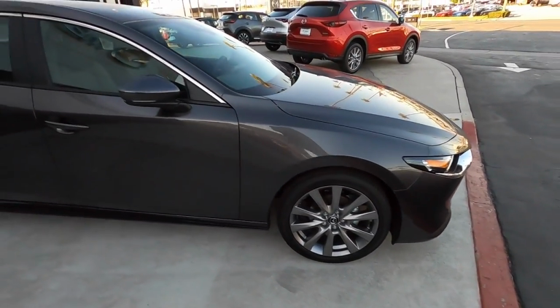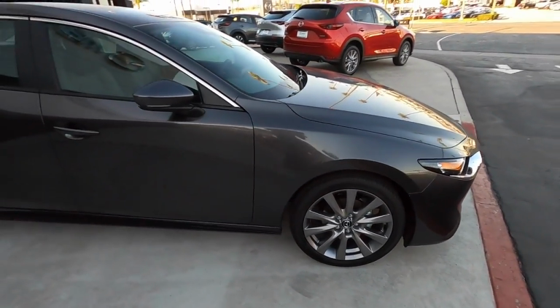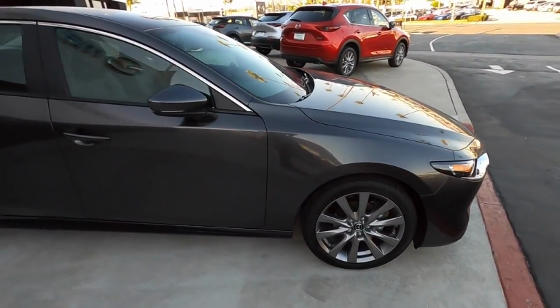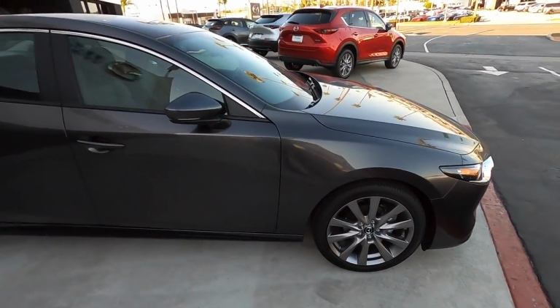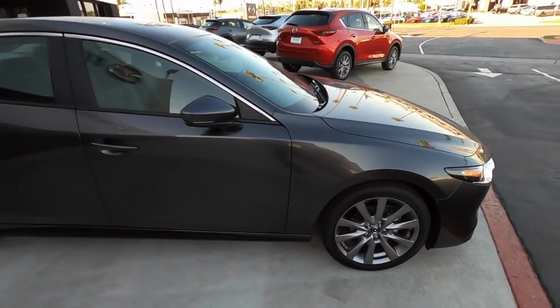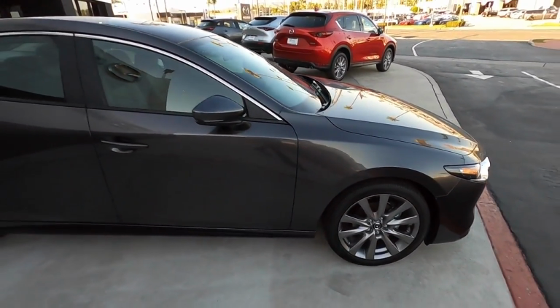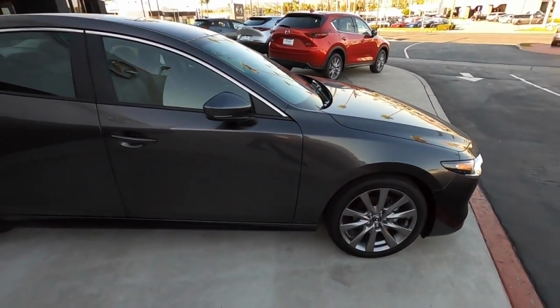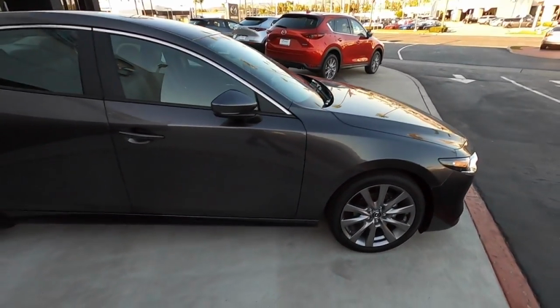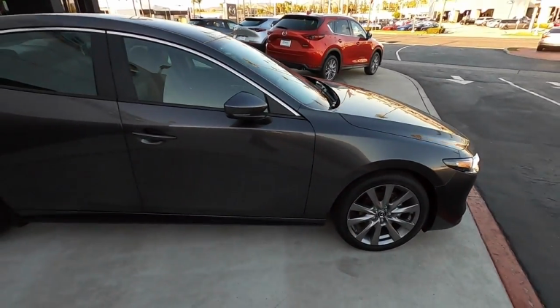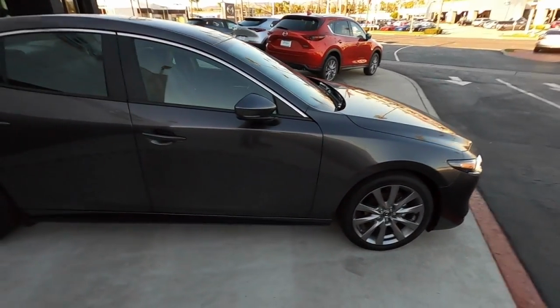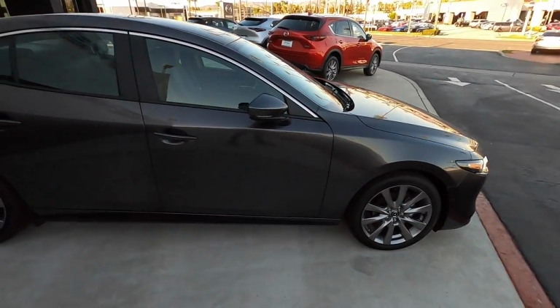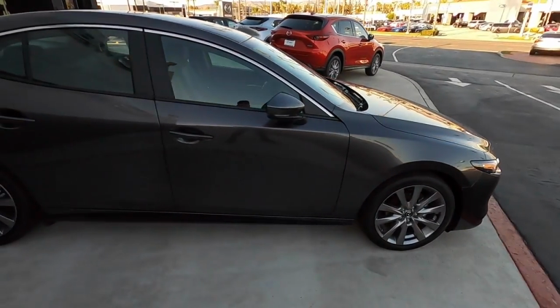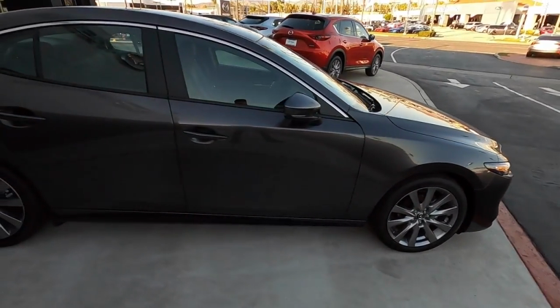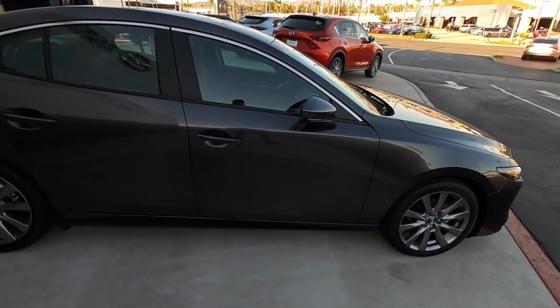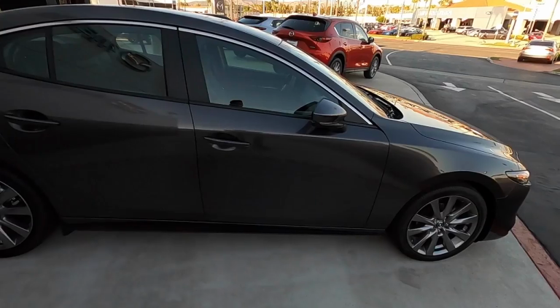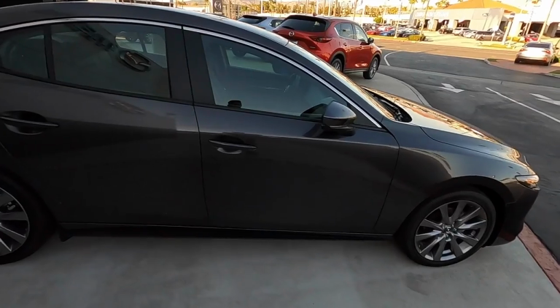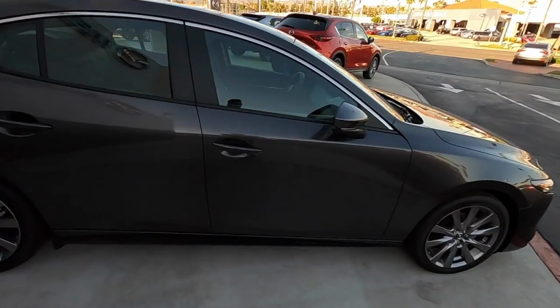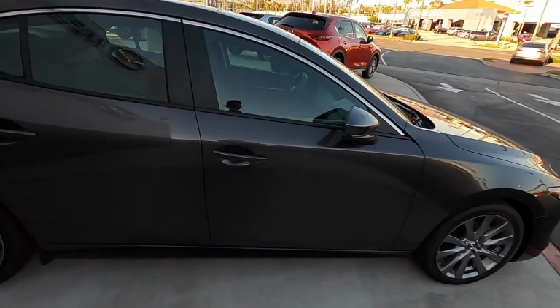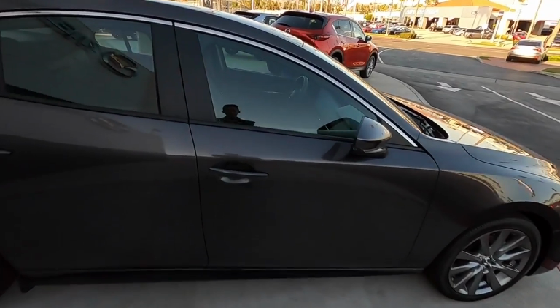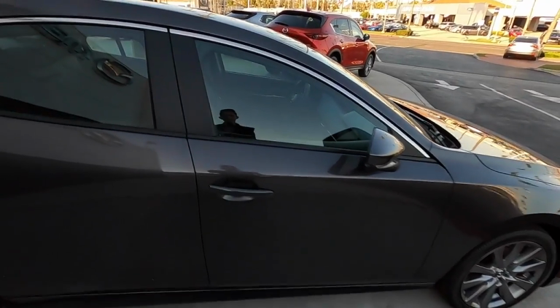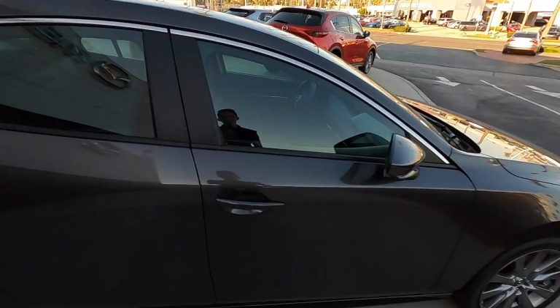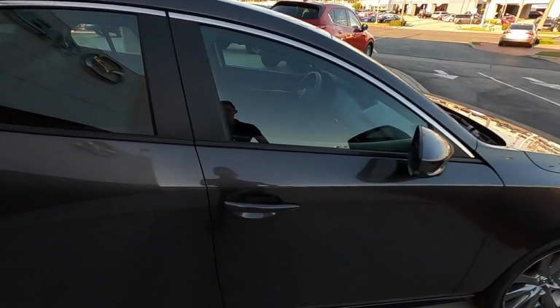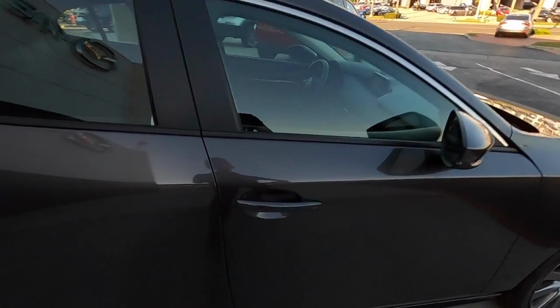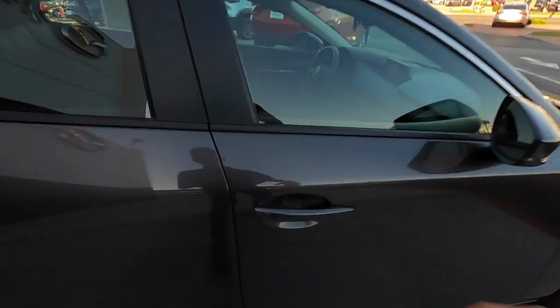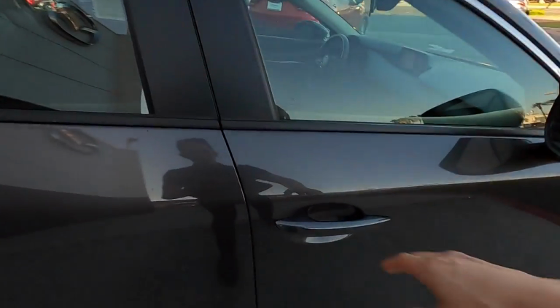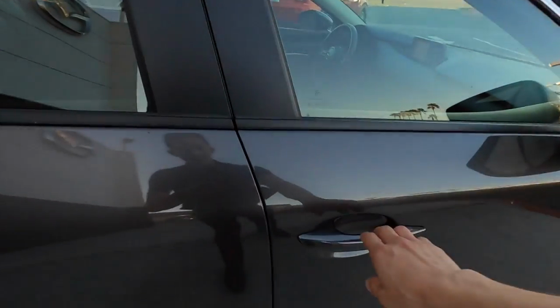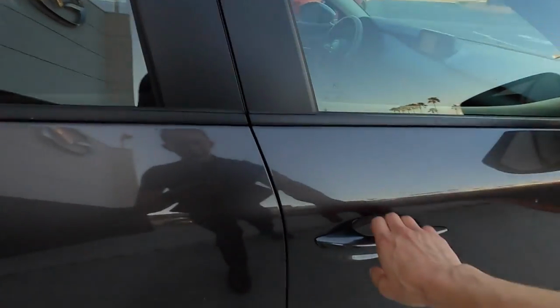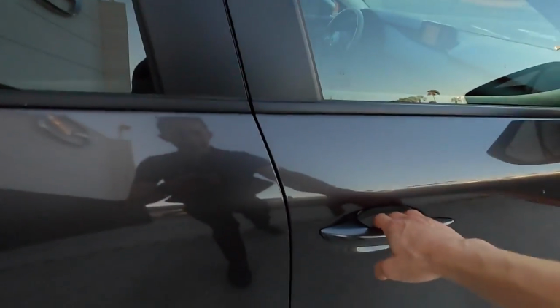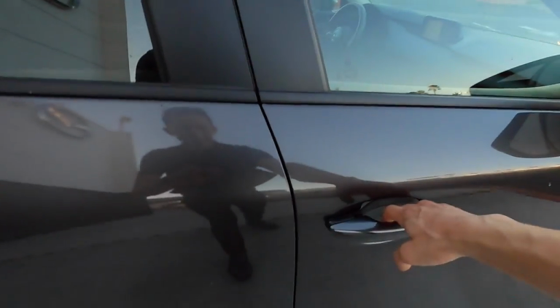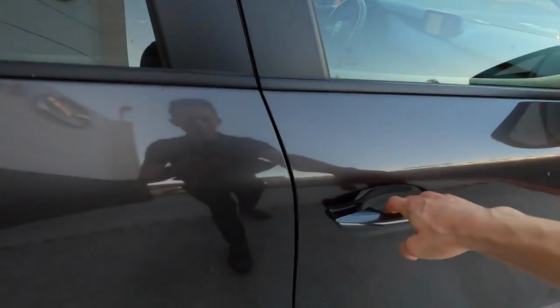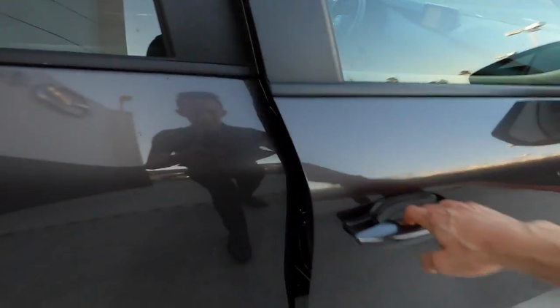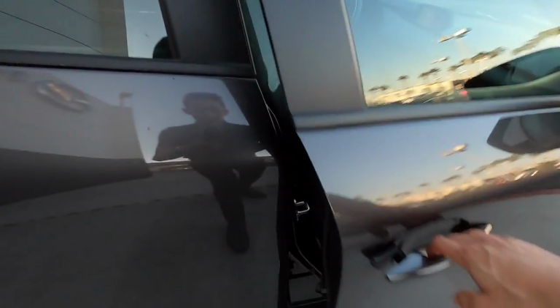Blindspot monitoring is standard on this car, and so is advanced keyless entry, so you never have to dig the key out of your pocket.